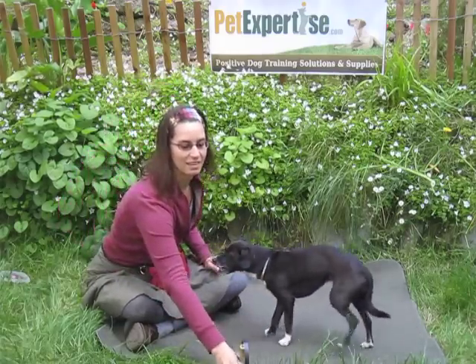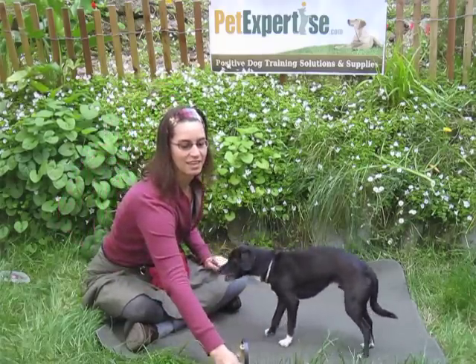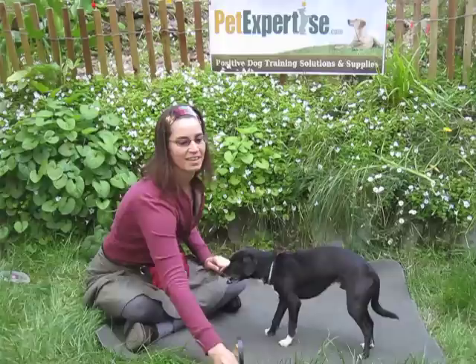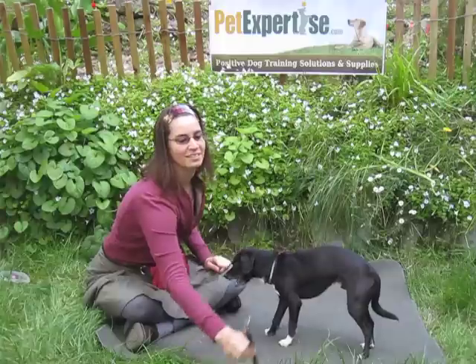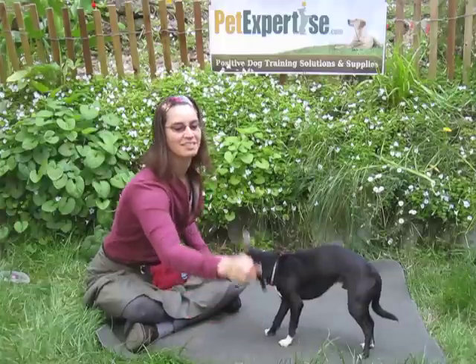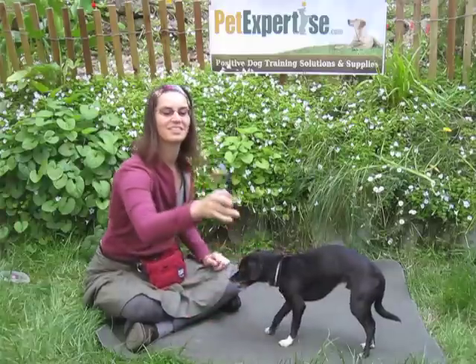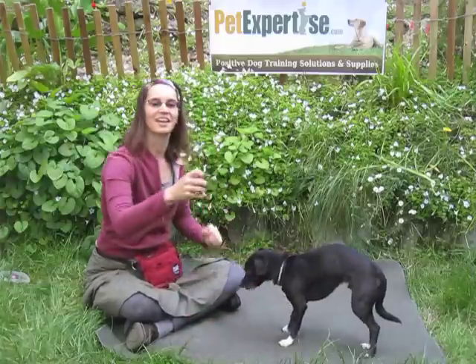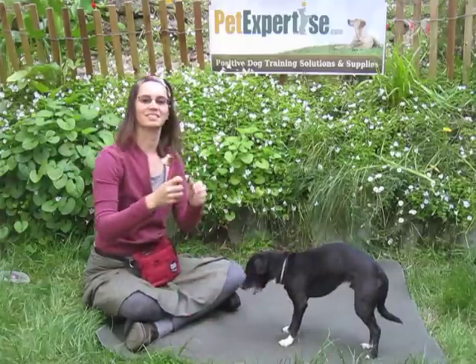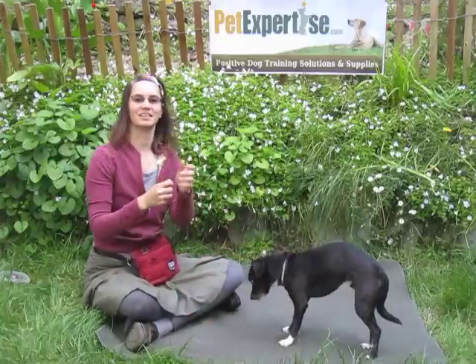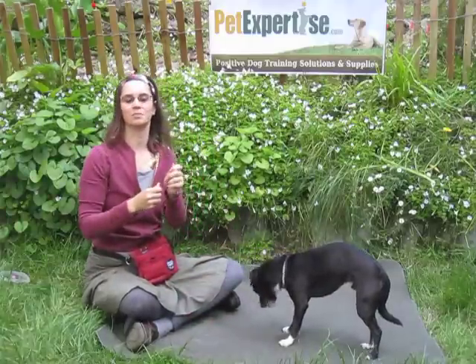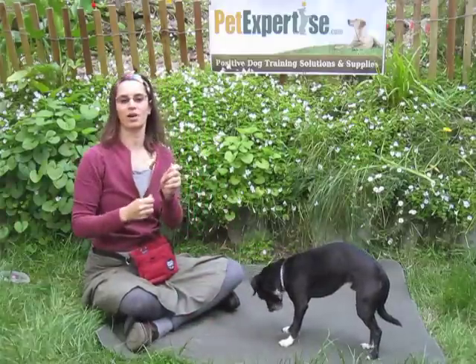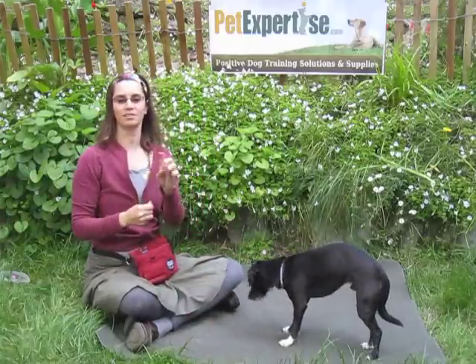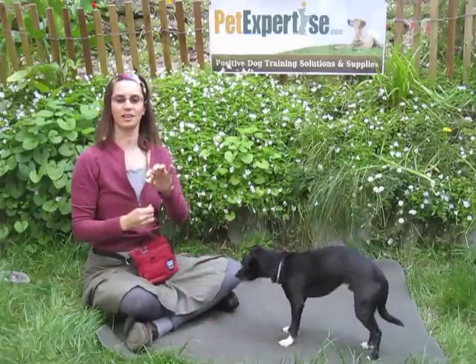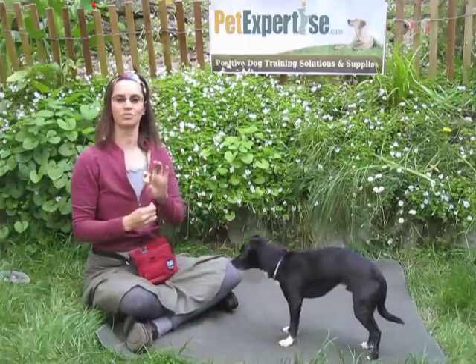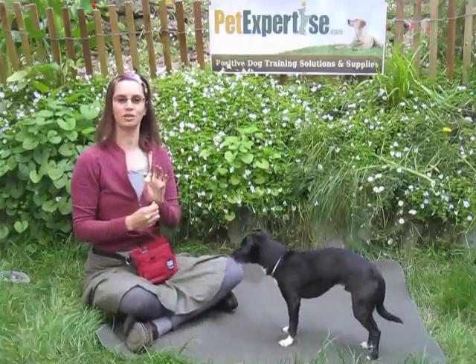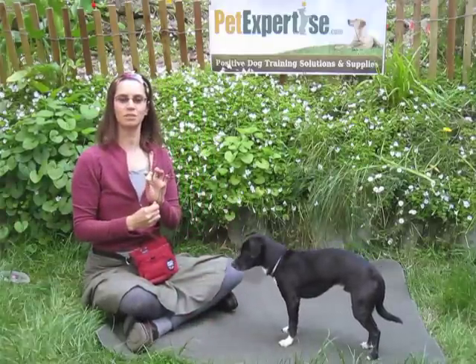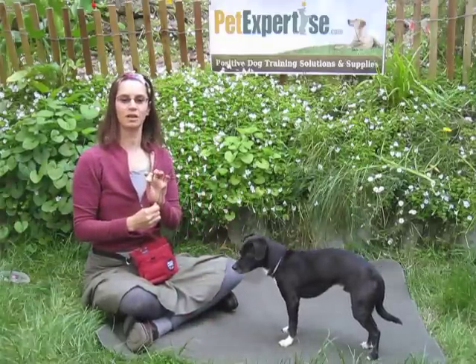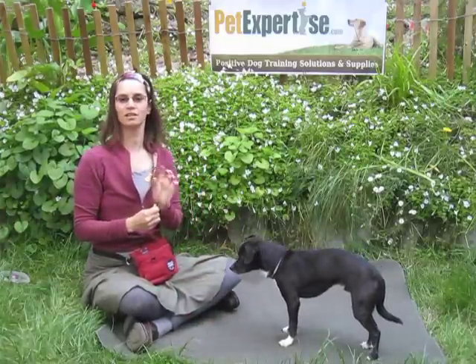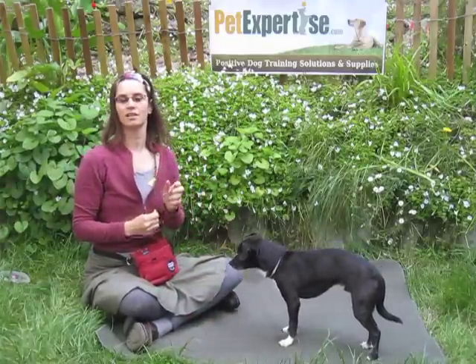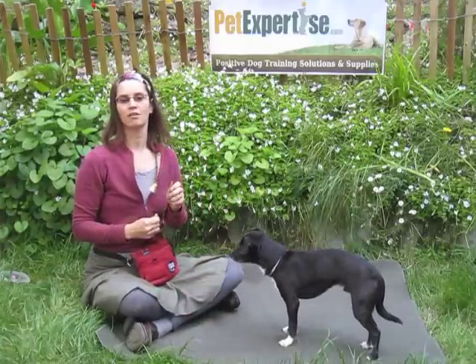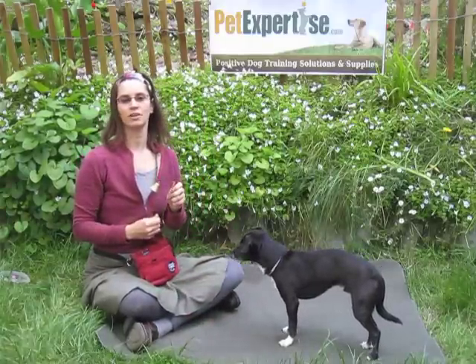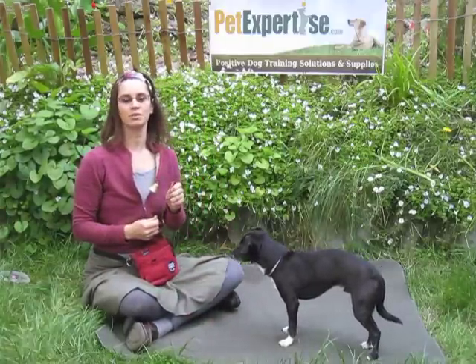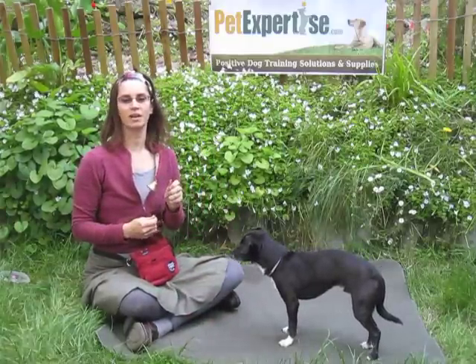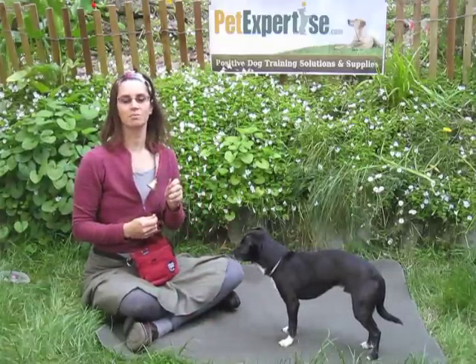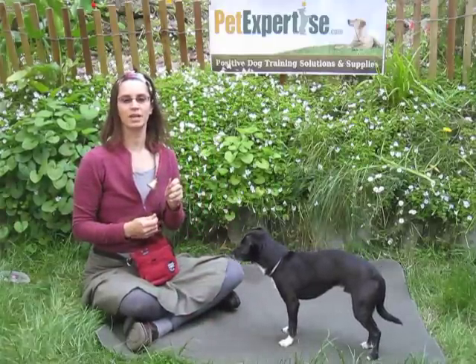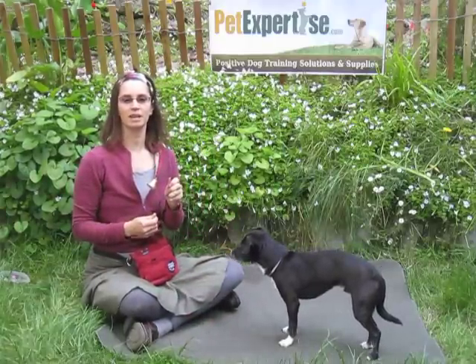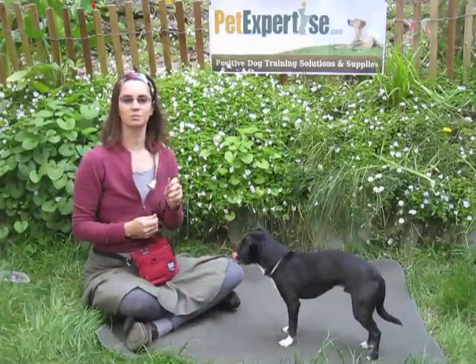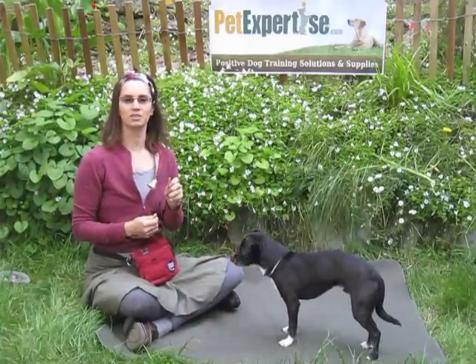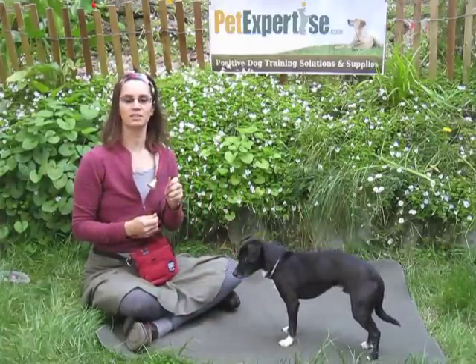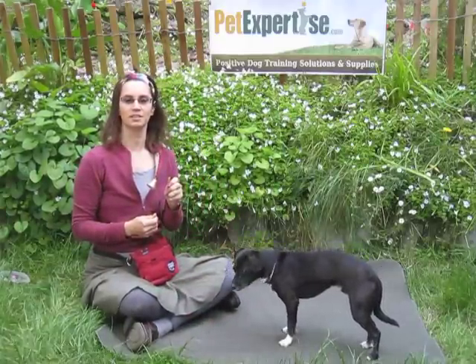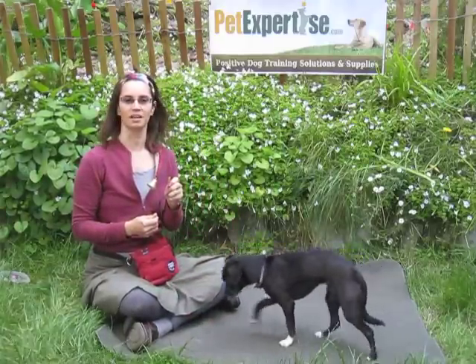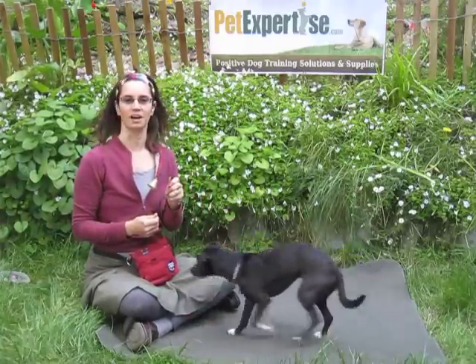And that's the Grass House Training Bell, available at PetExpertise.com.